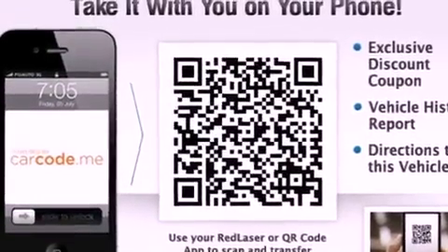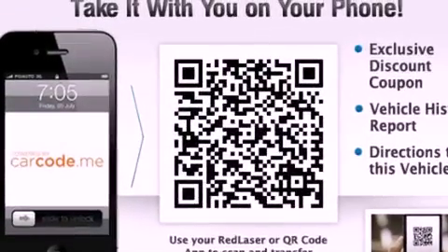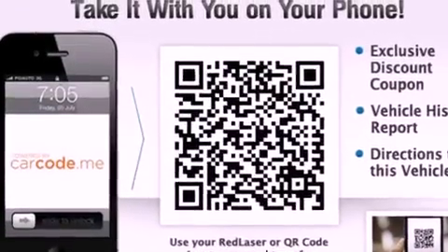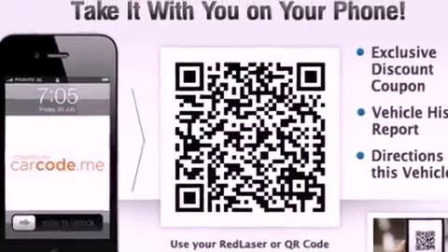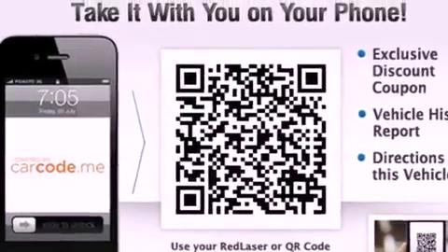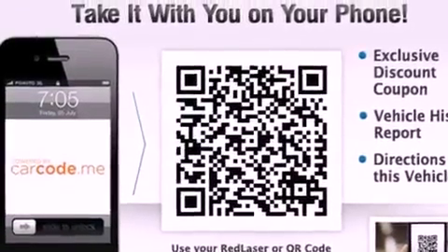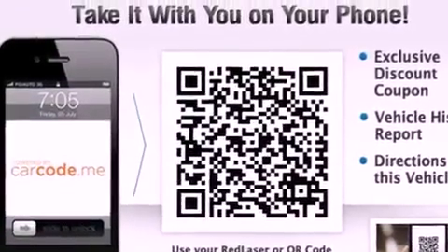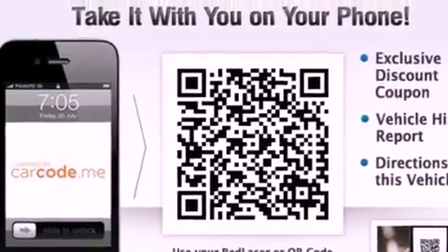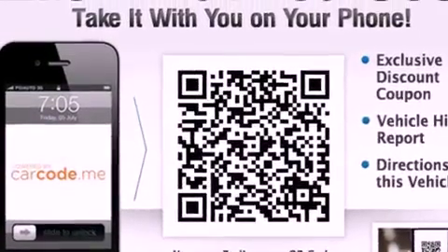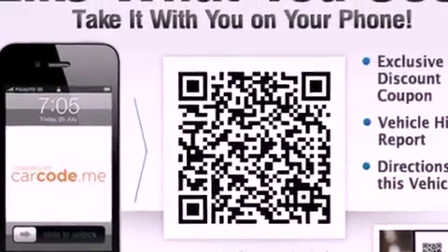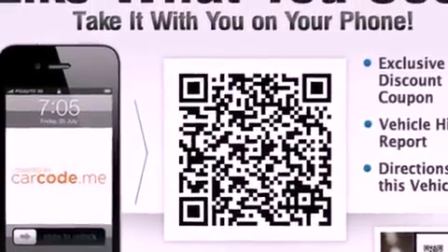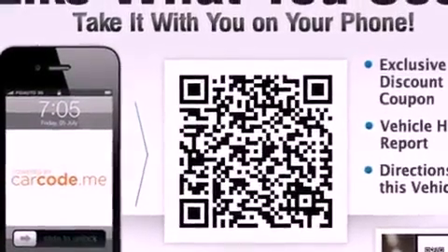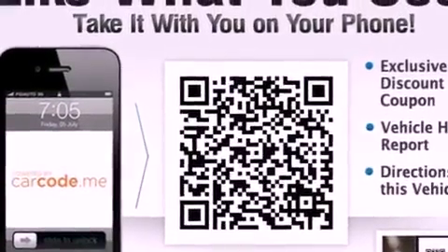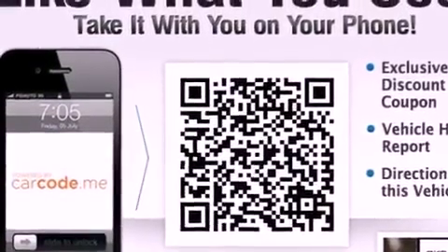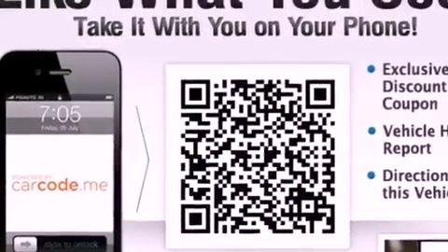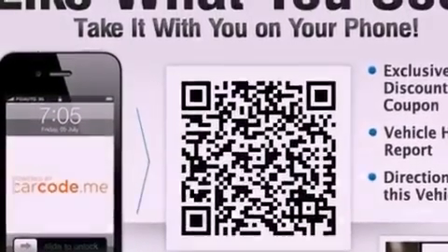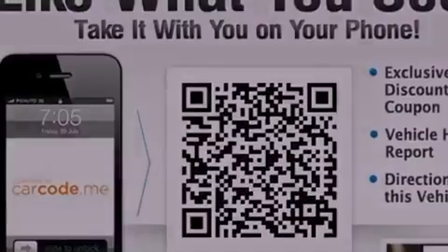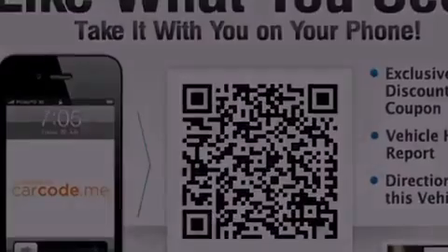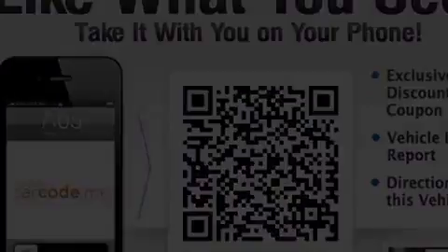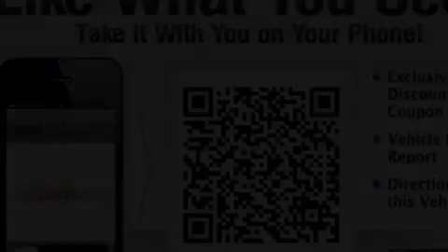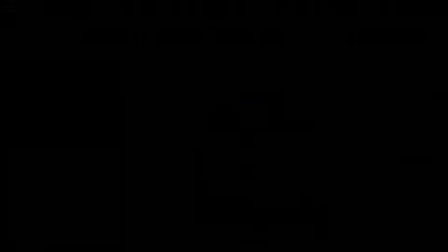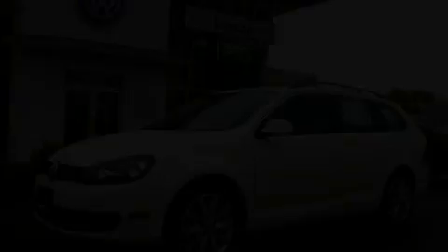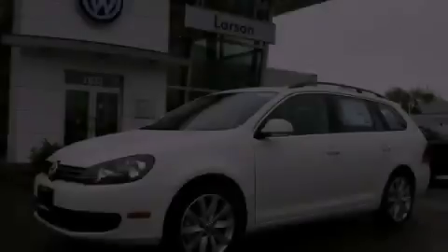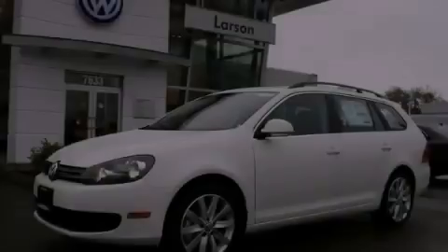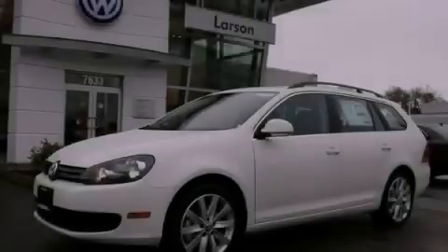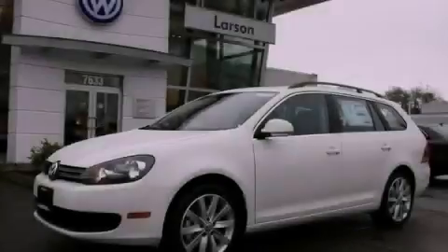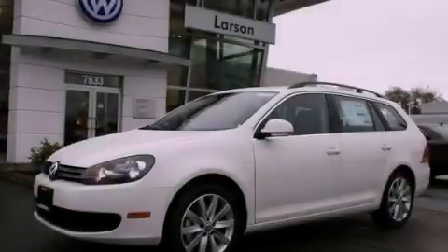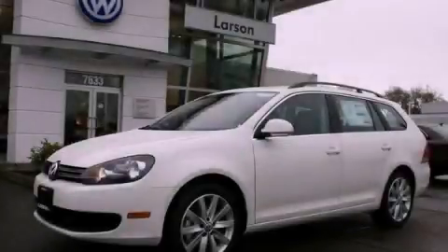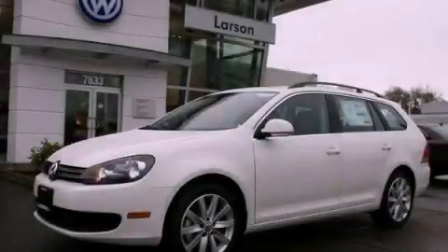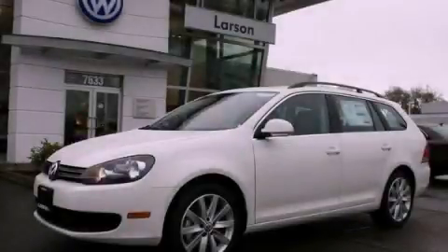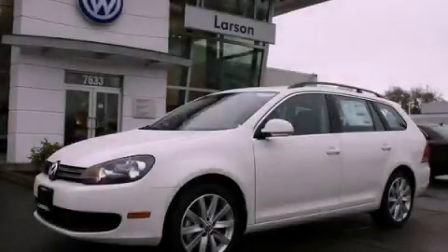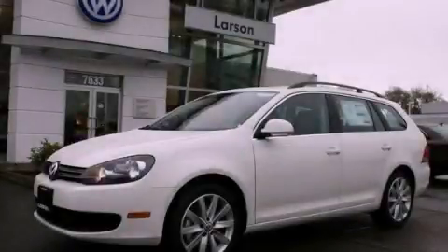This automobile won't last long at this price. Call and arrange a test drive now.